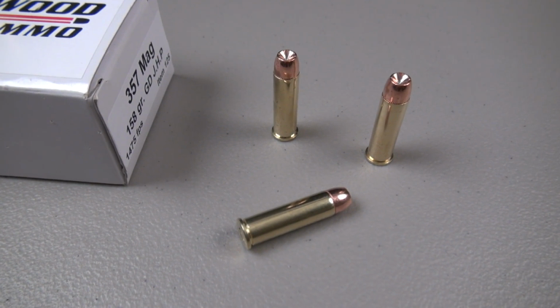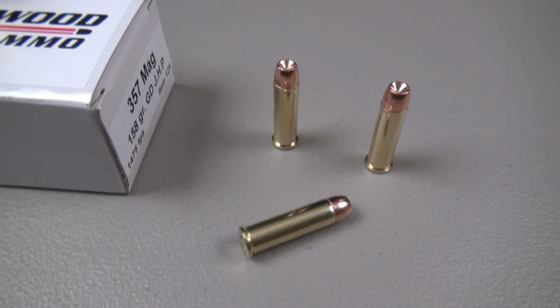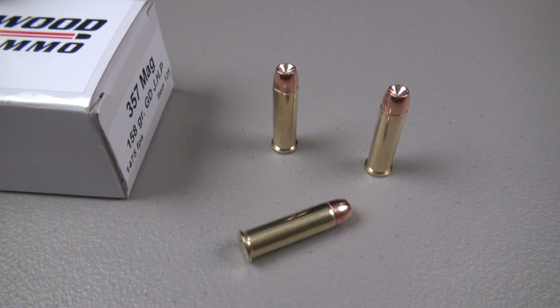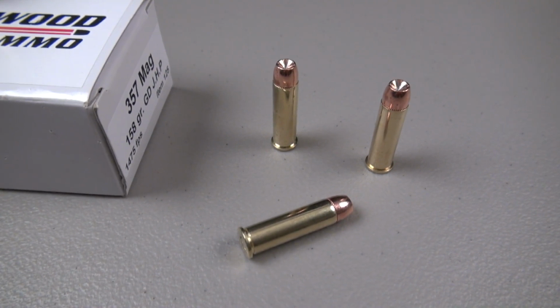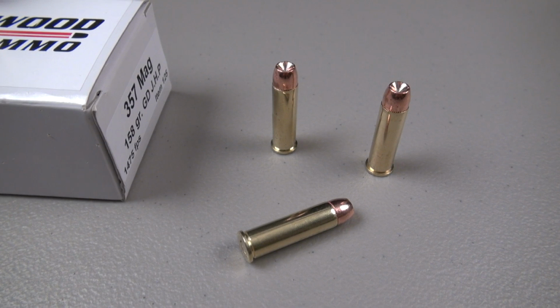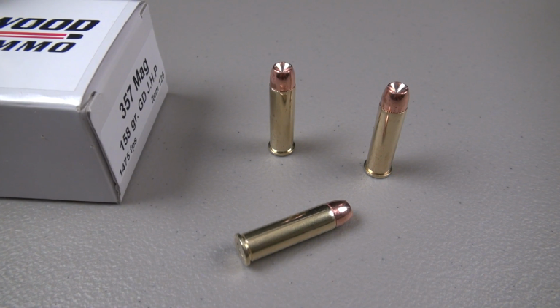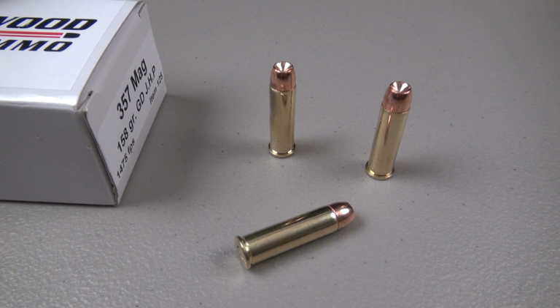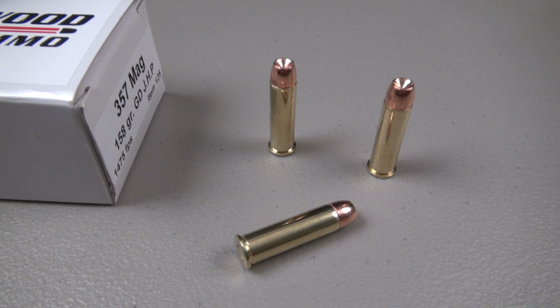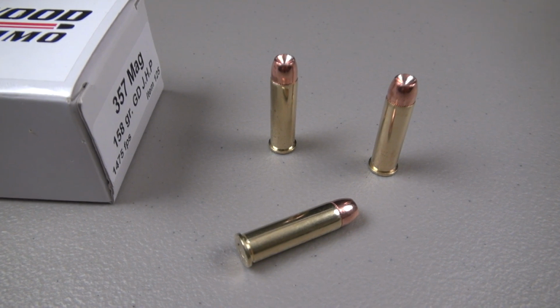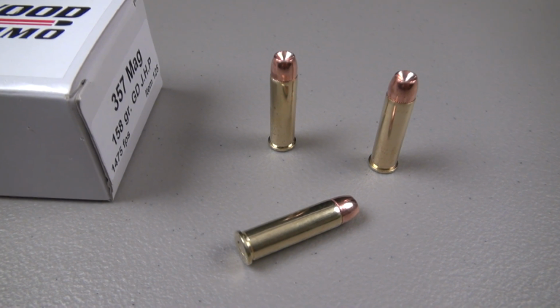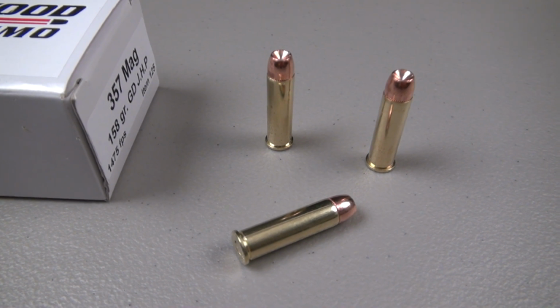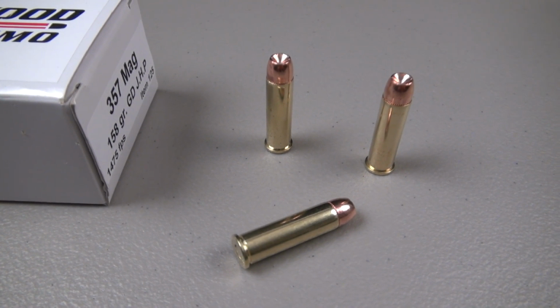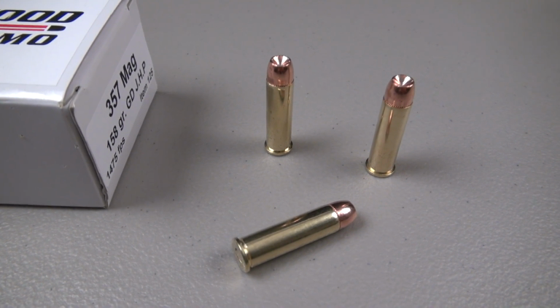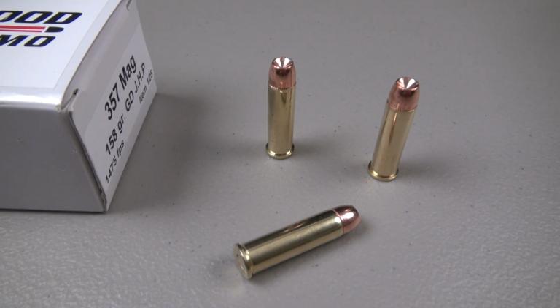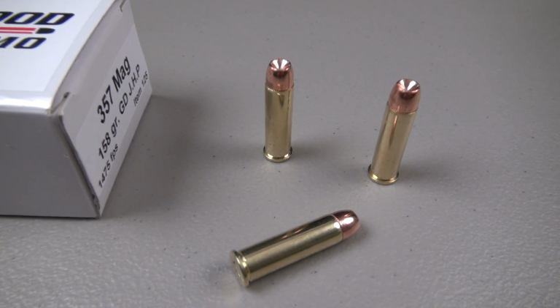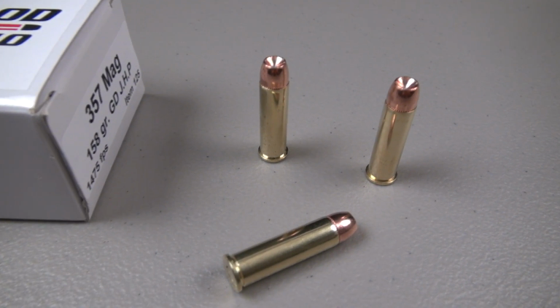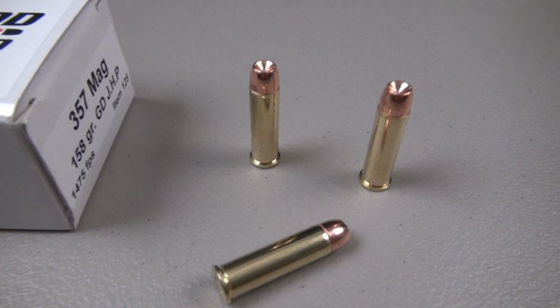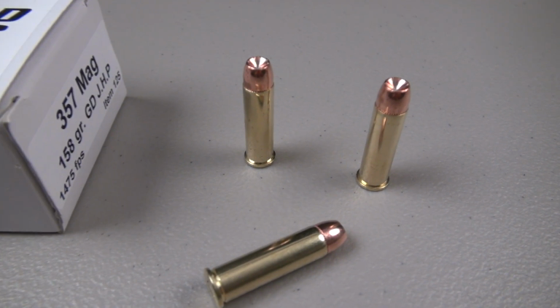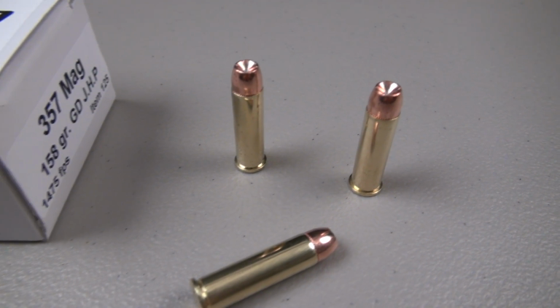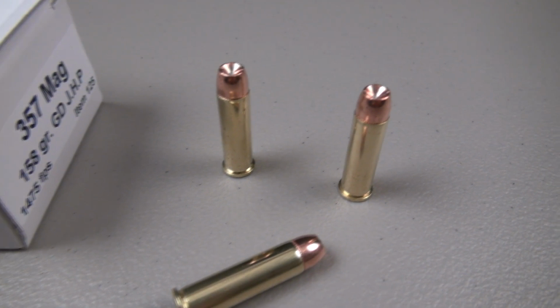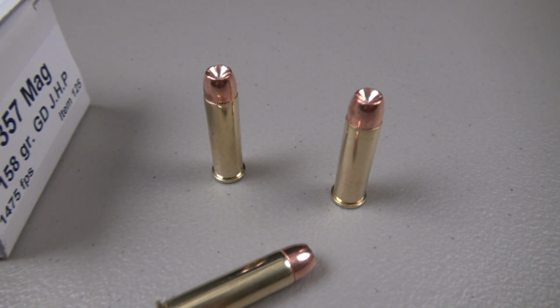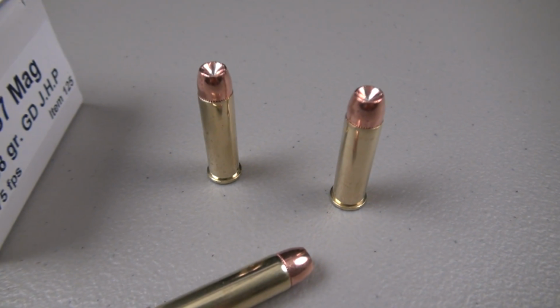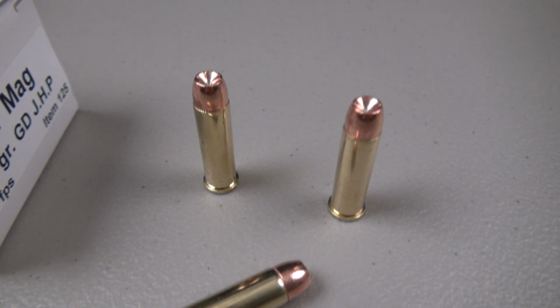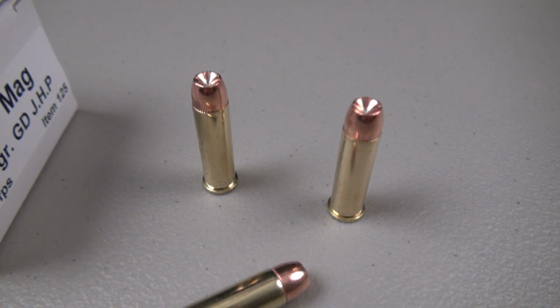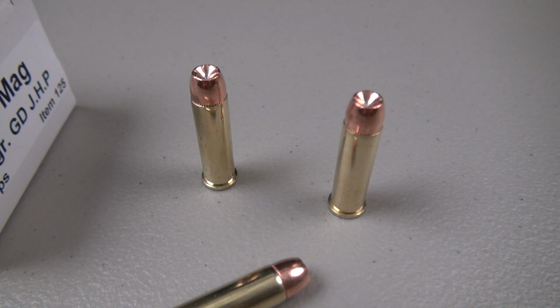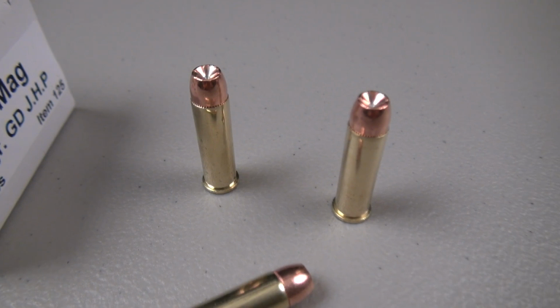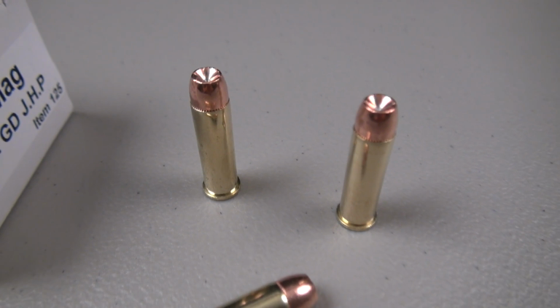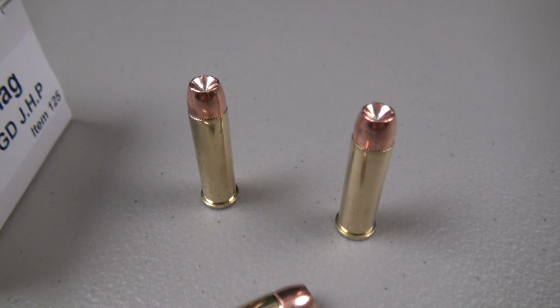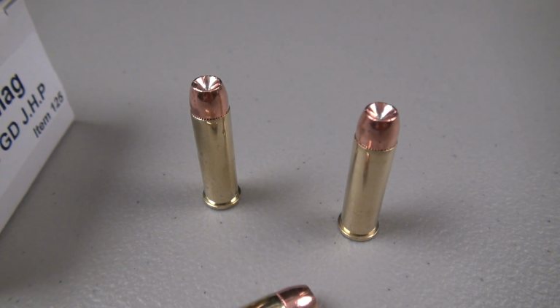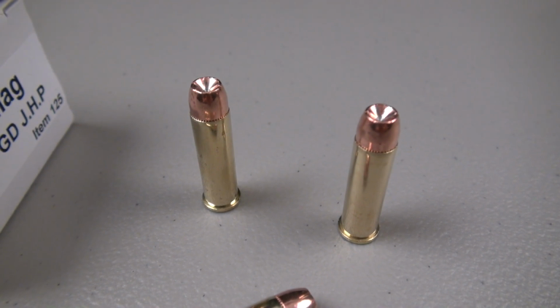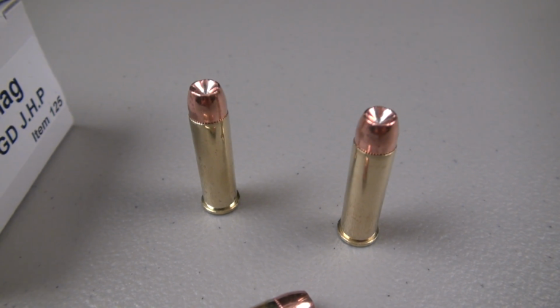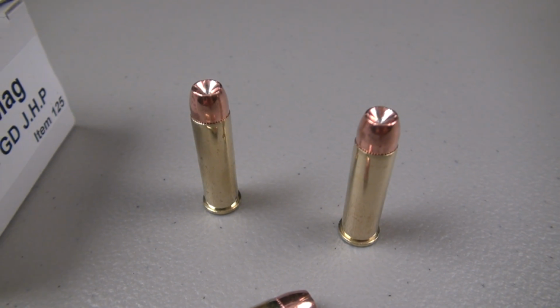Next up is the block of Sim-Test media with four layers of denim. We're just going to run a simple penetration and expansion test.